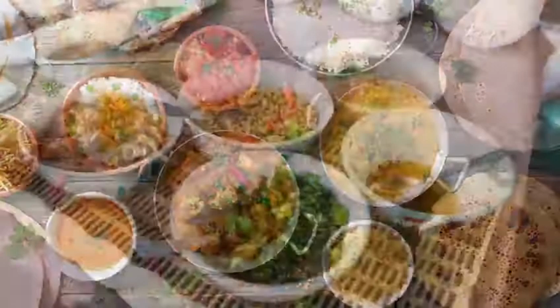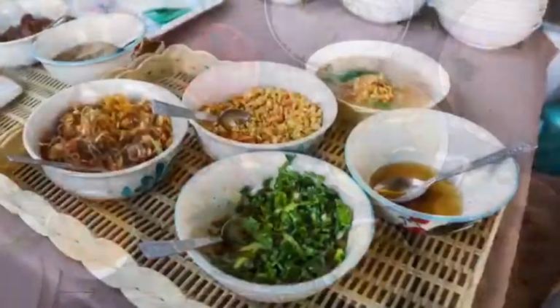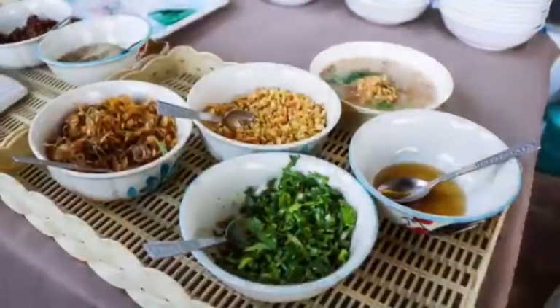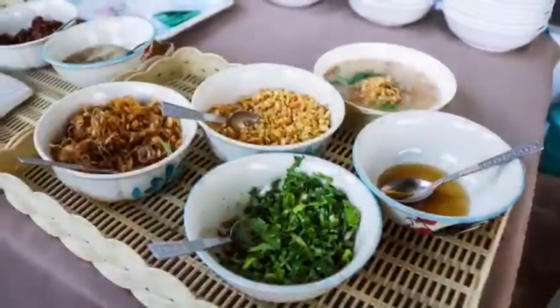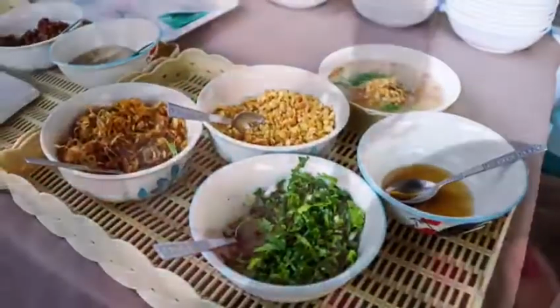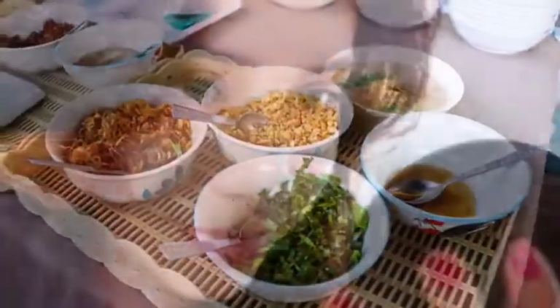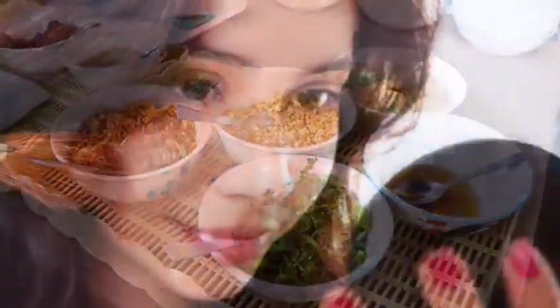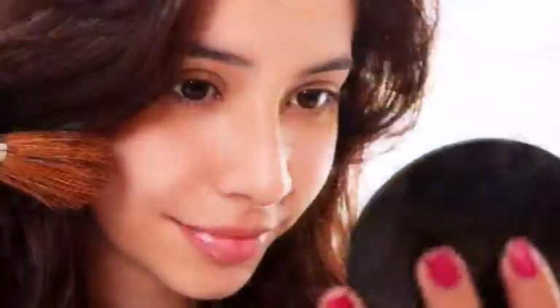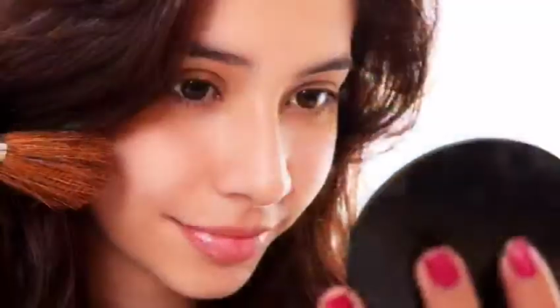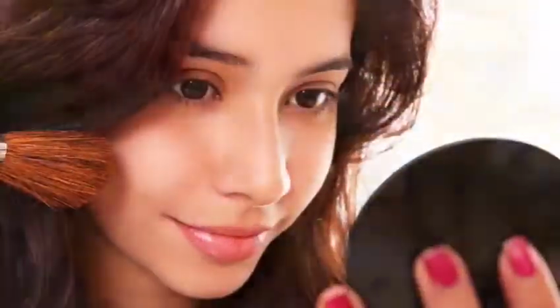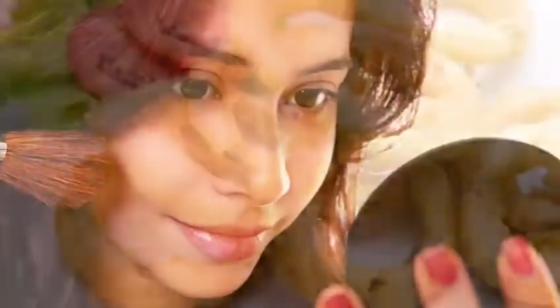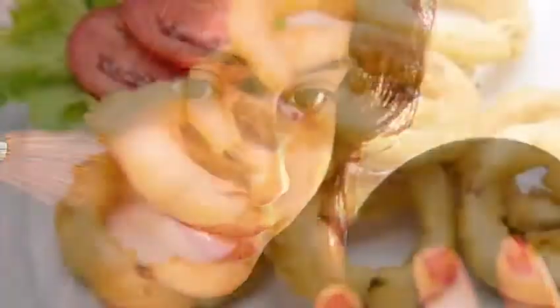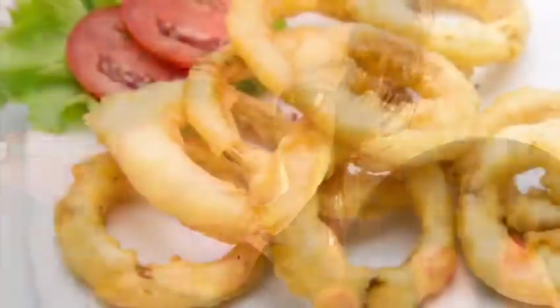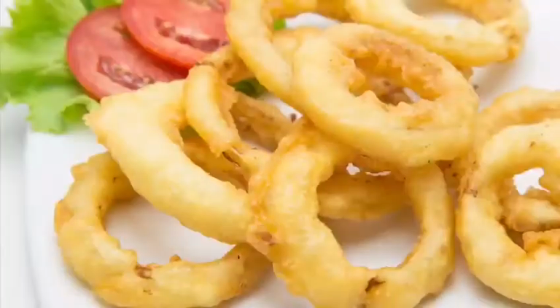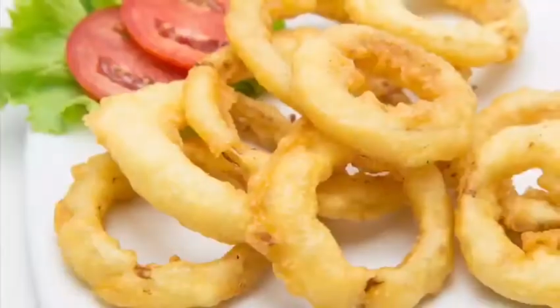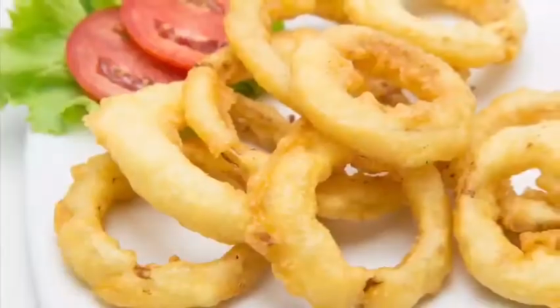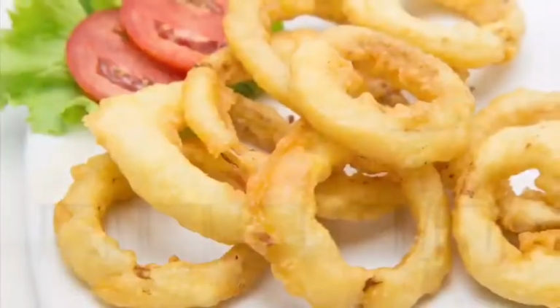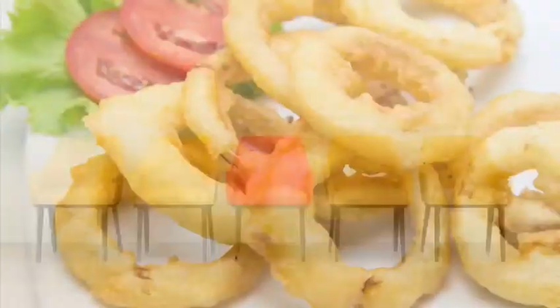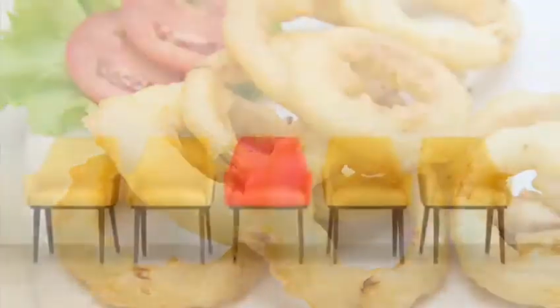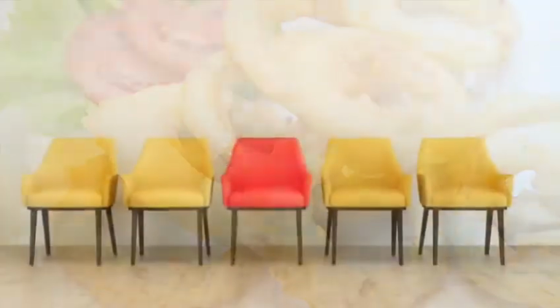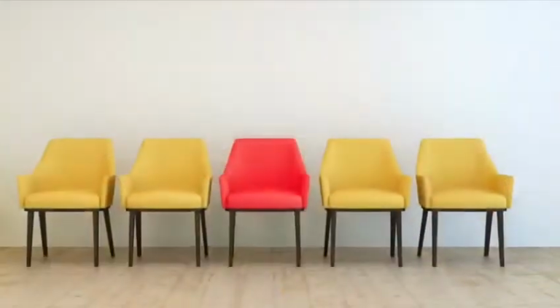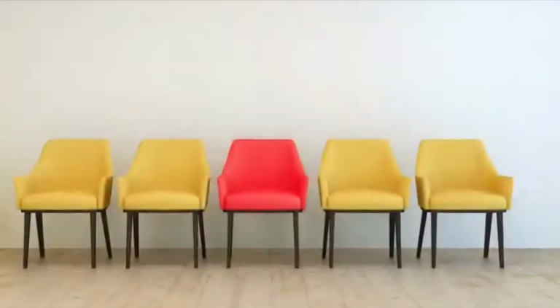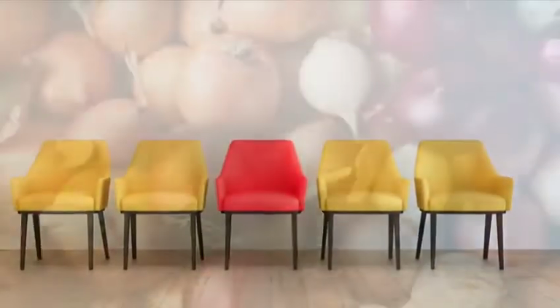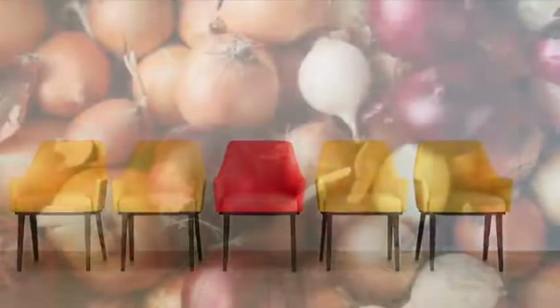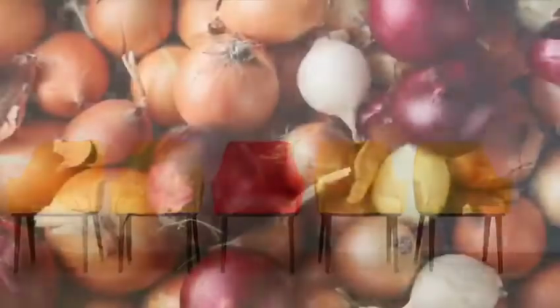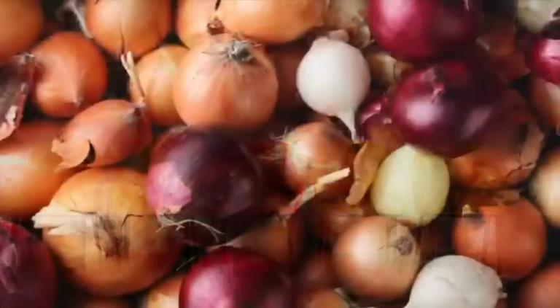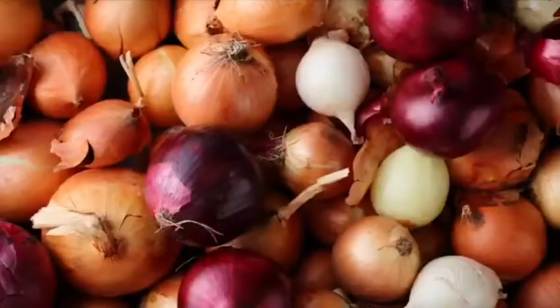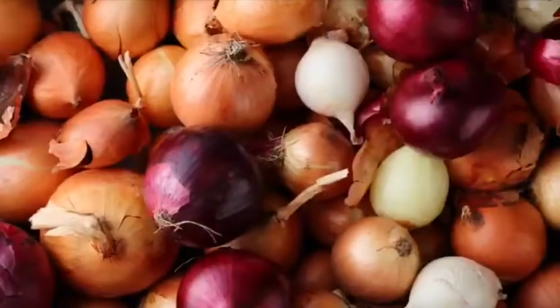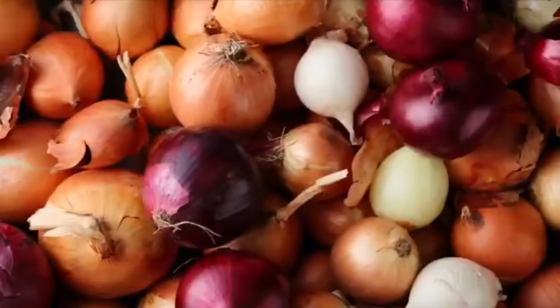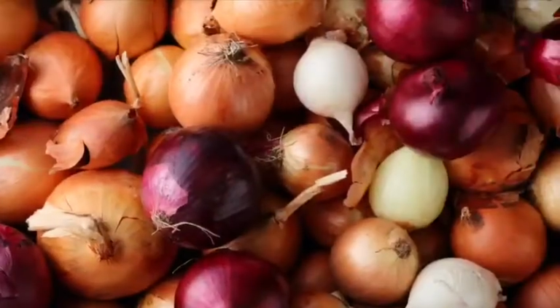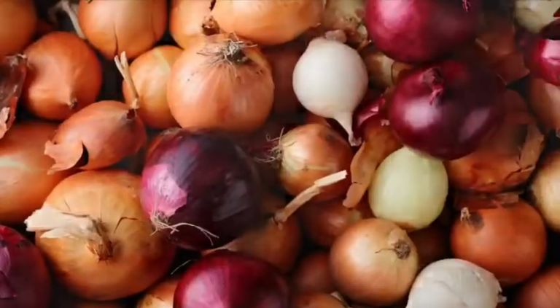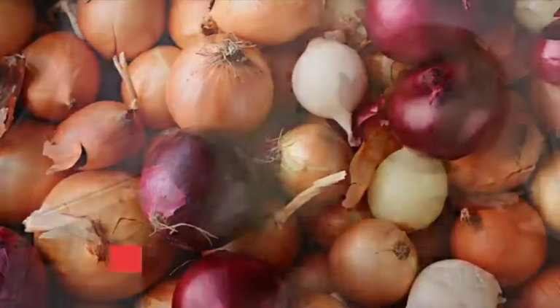For making fried onions, you can use whichever onions are available to you amongst yellow, white, or red.